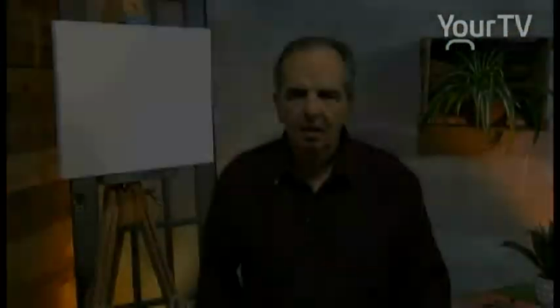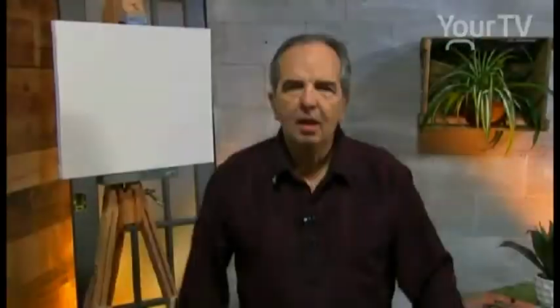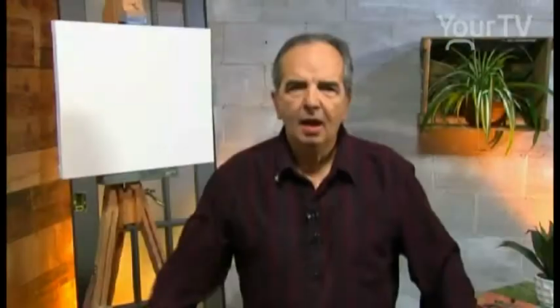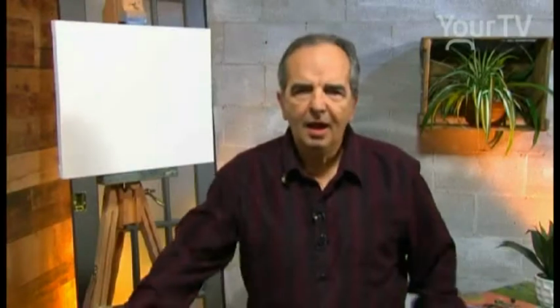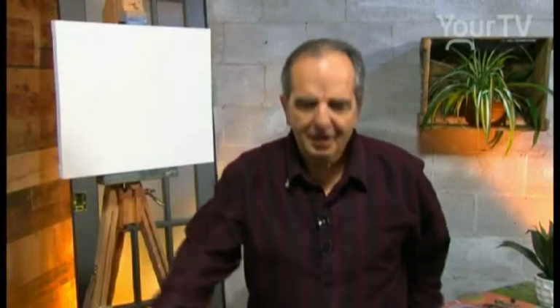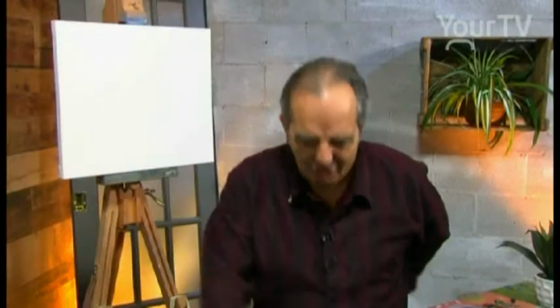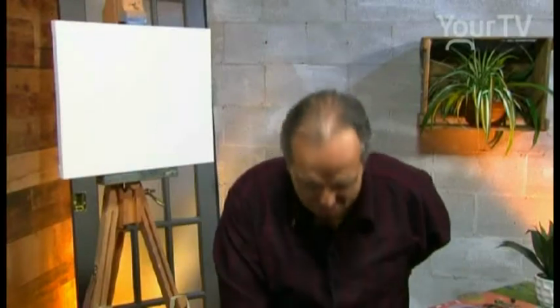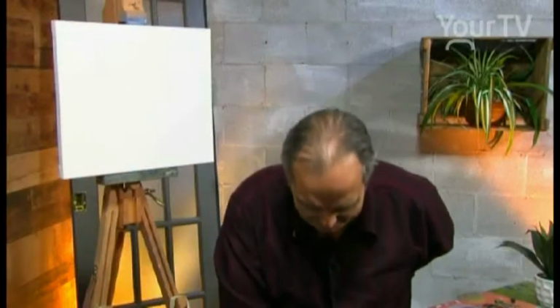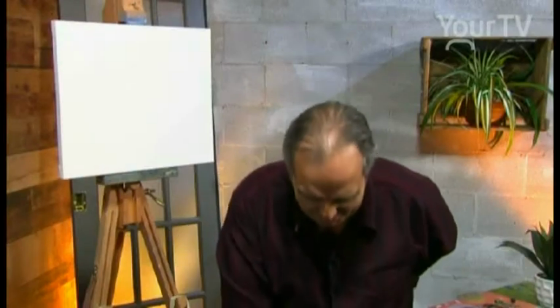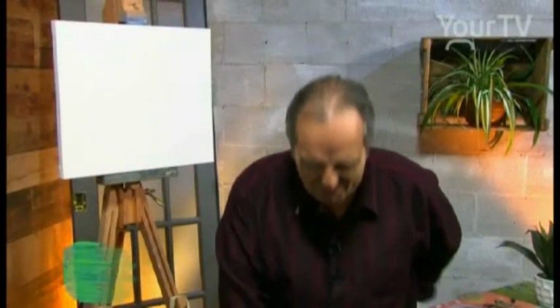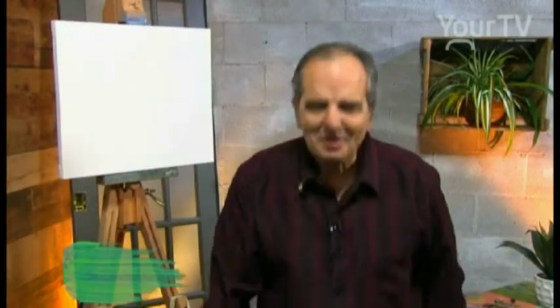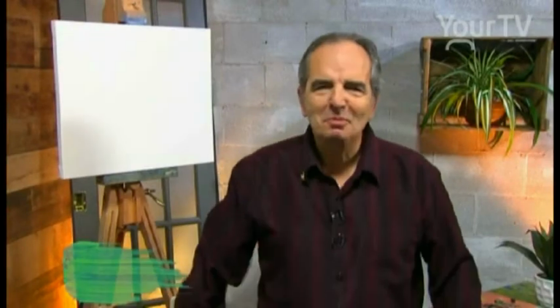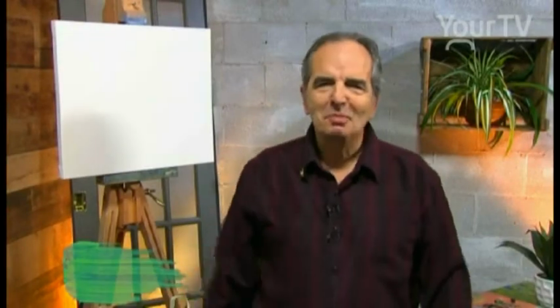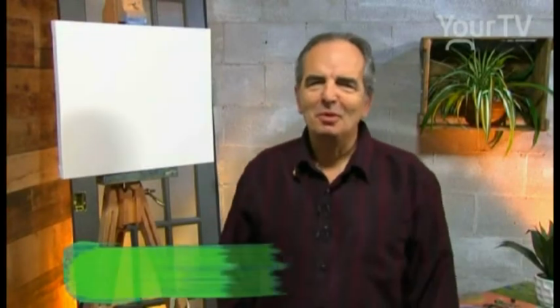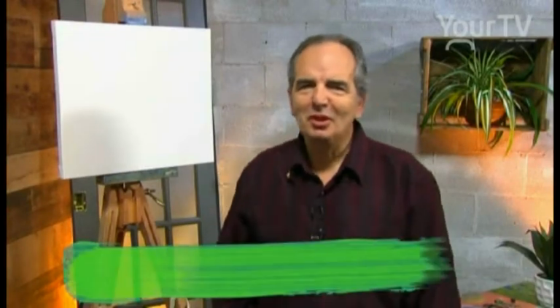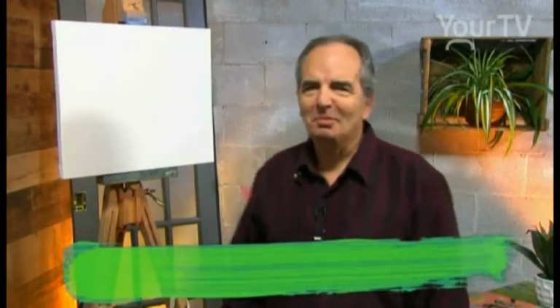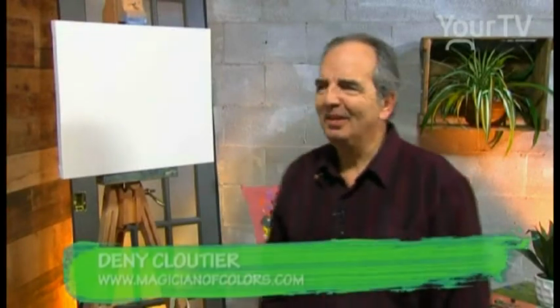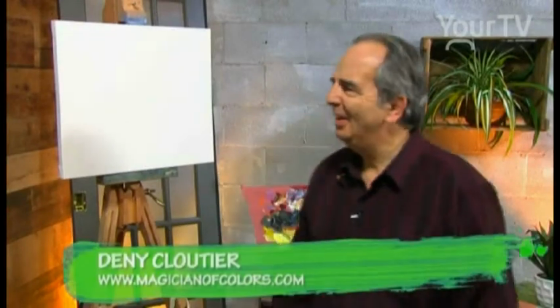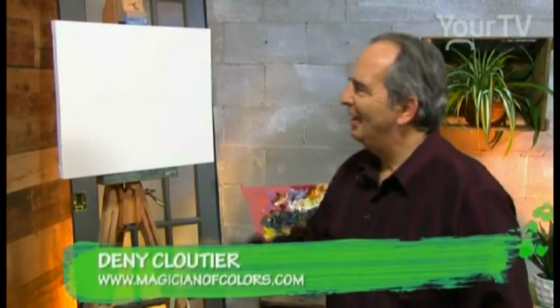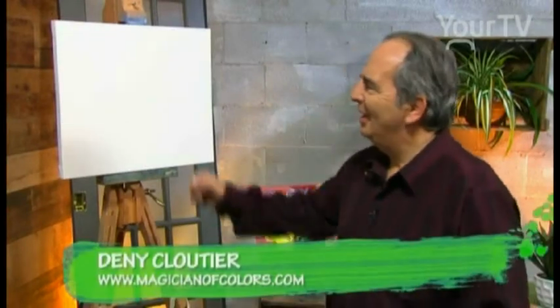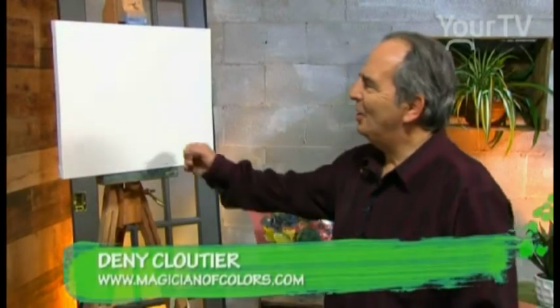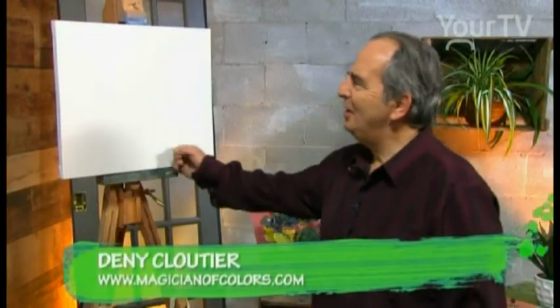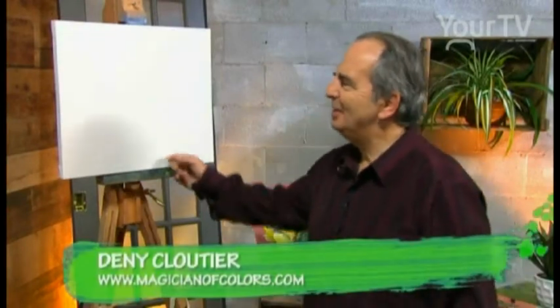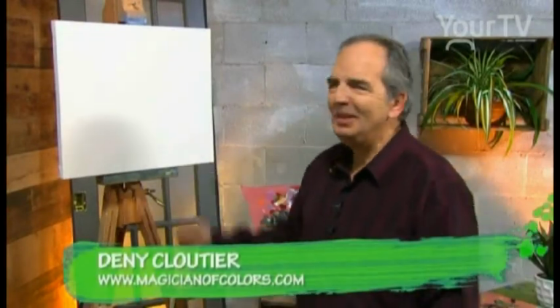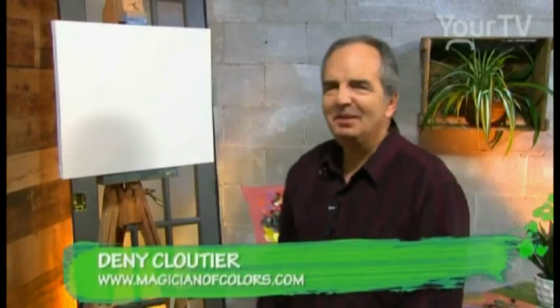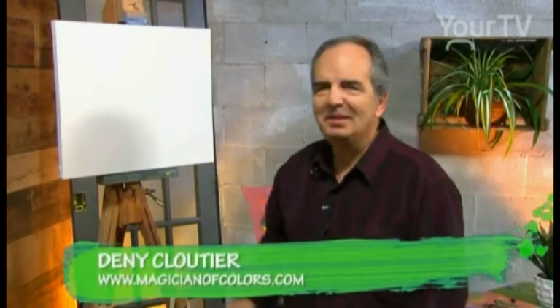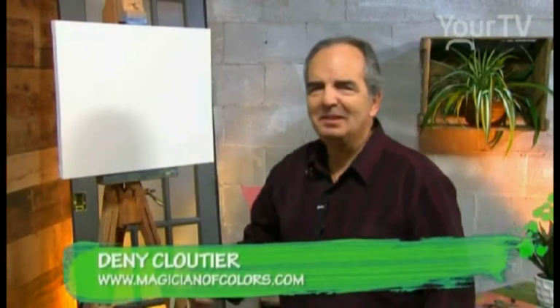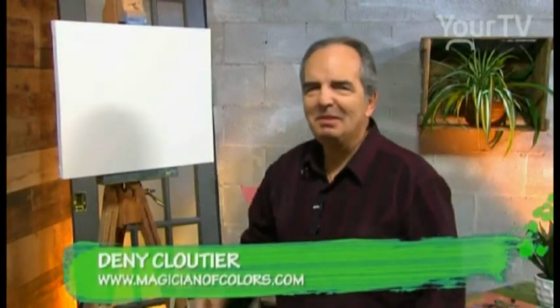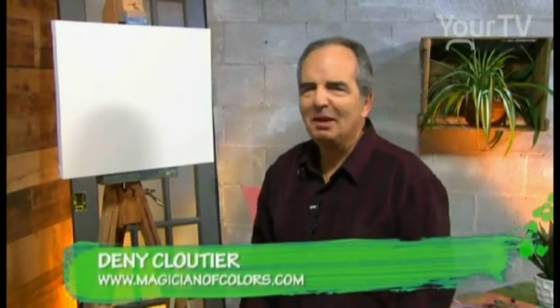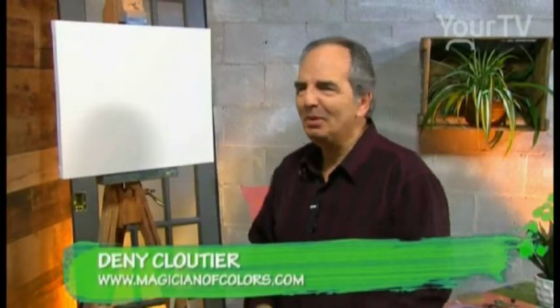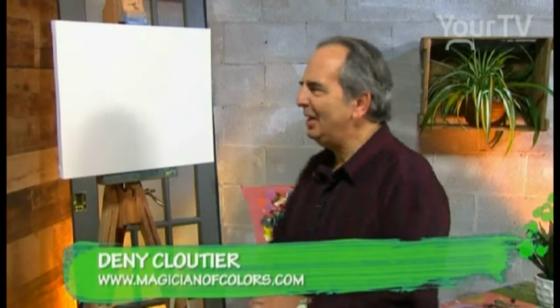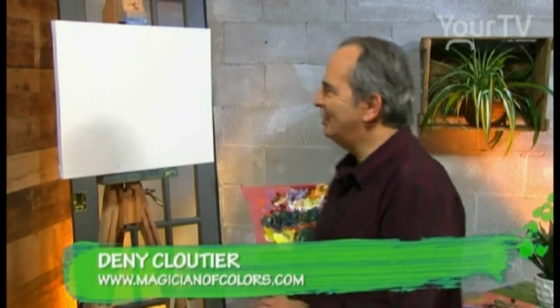Hi, ladies and gentlemen. Welcome to my workshop. The winter scene in 16 by 20 inch.